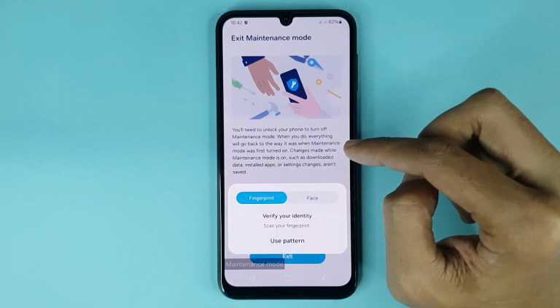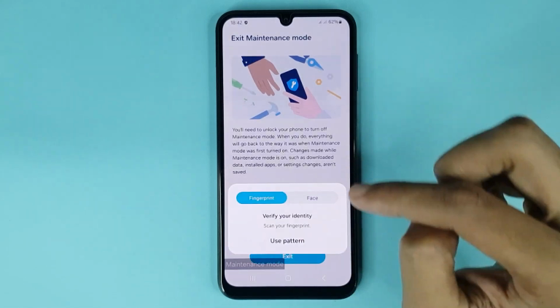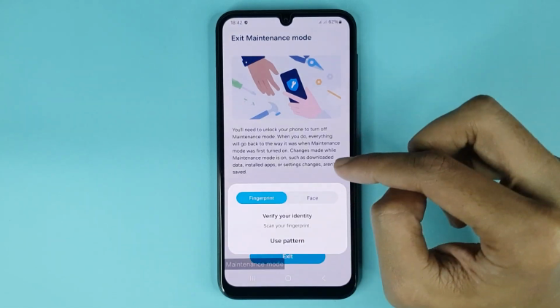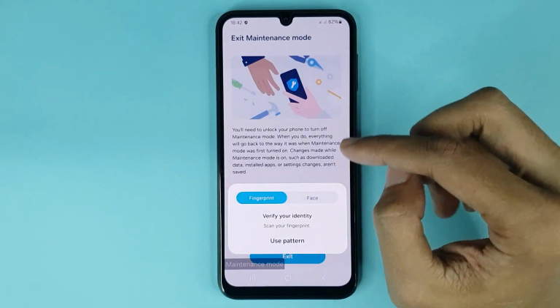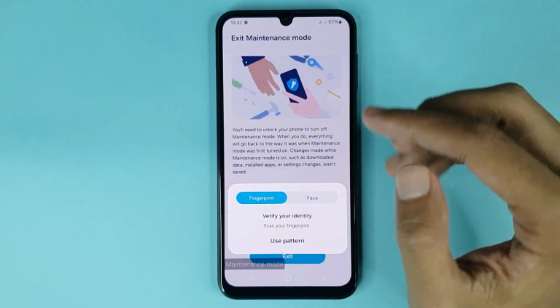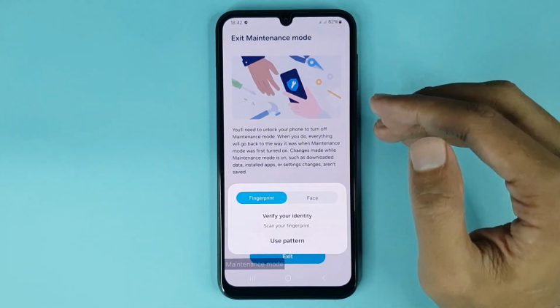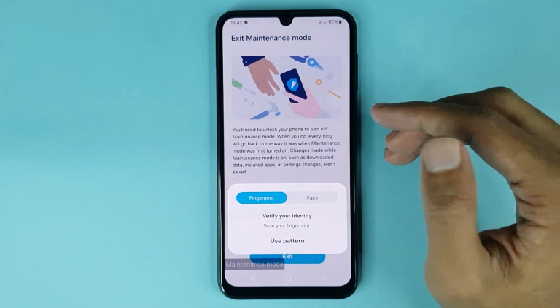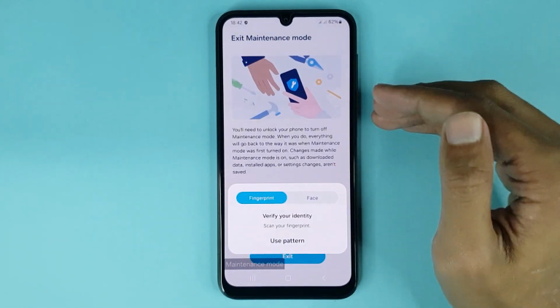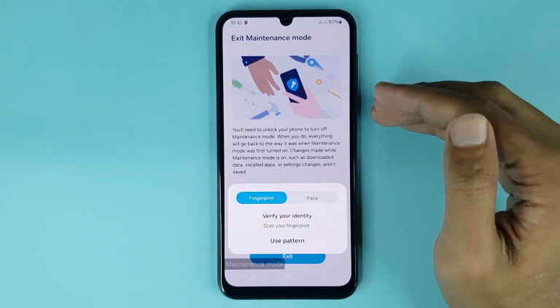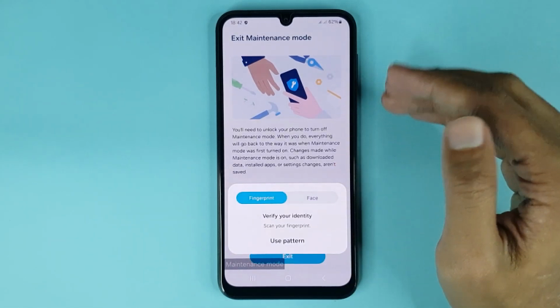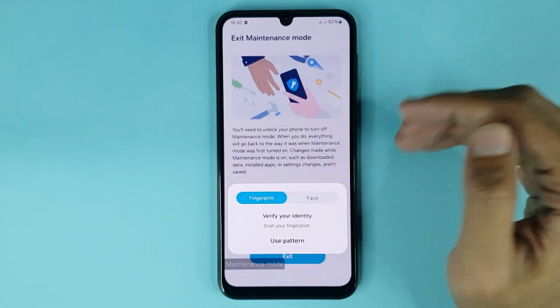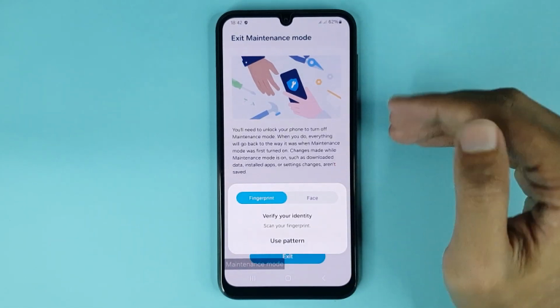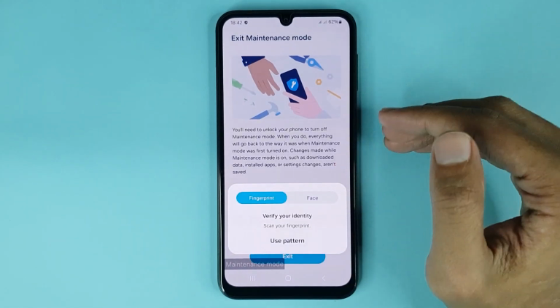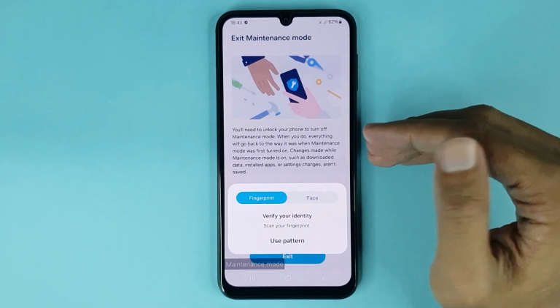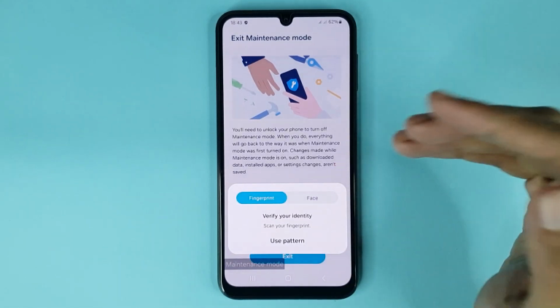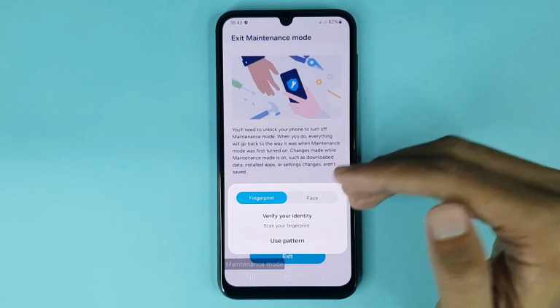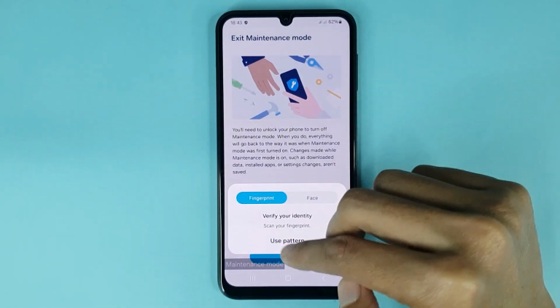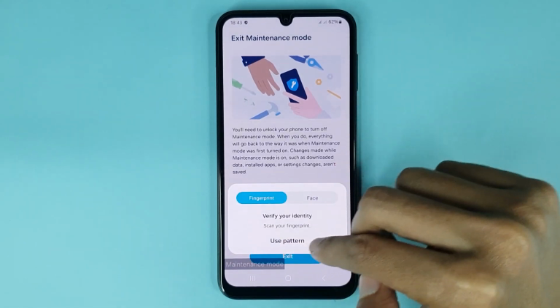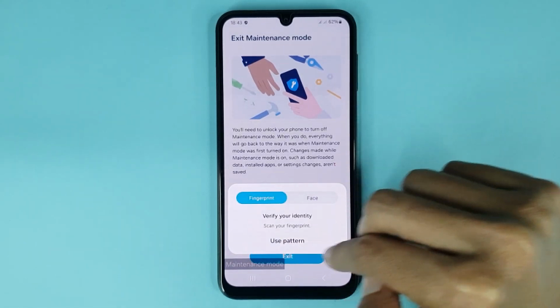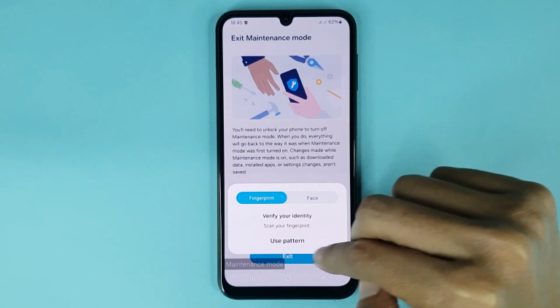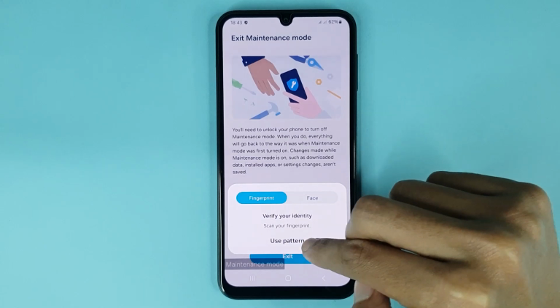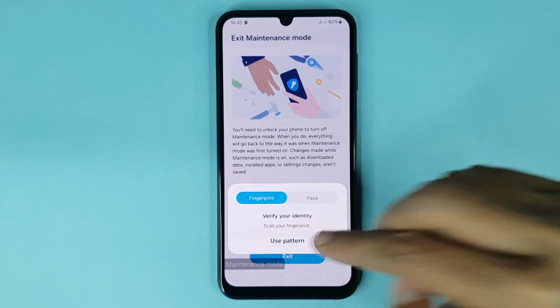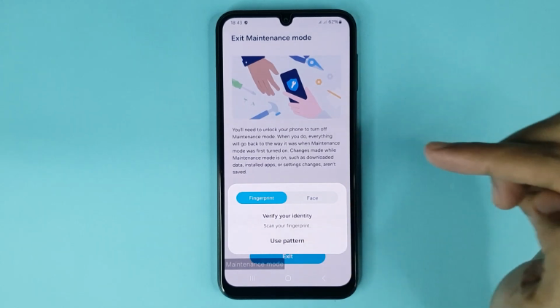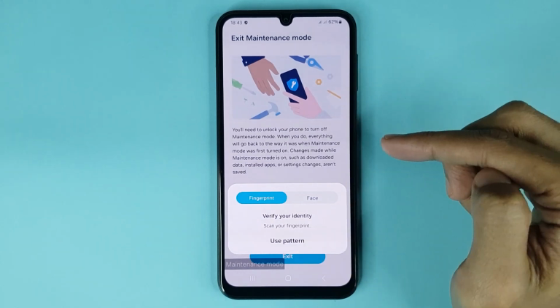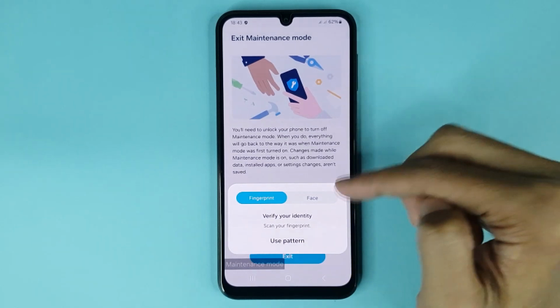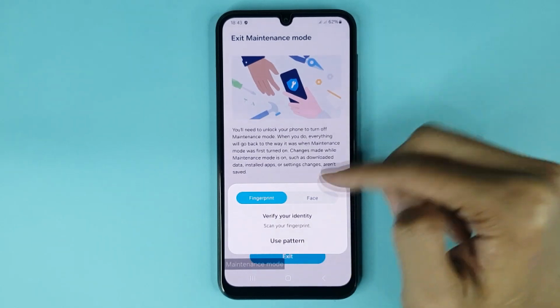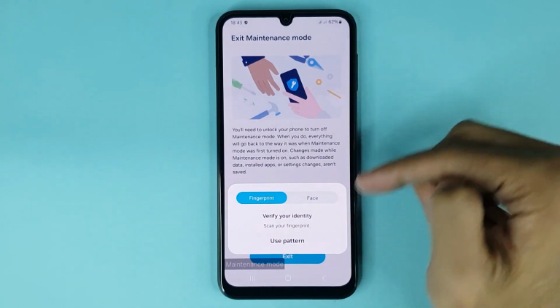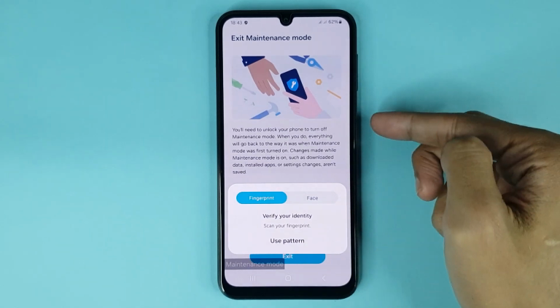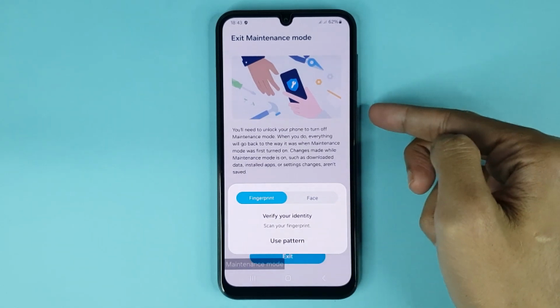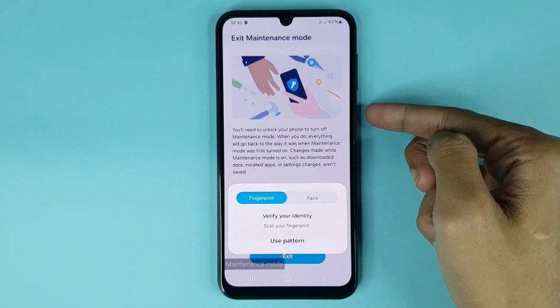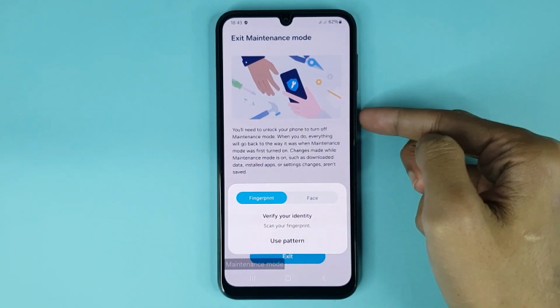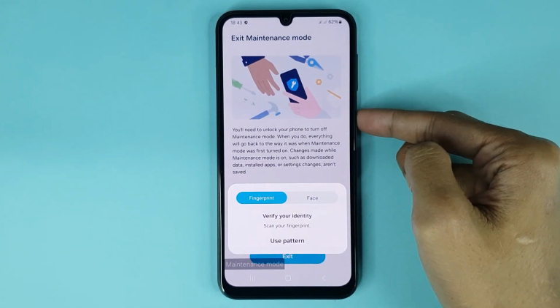Then you have to scan your fingerprint or use face lock. You can also use your current pattern — you can choose any option as you want.